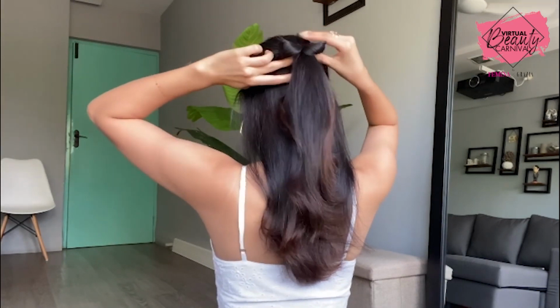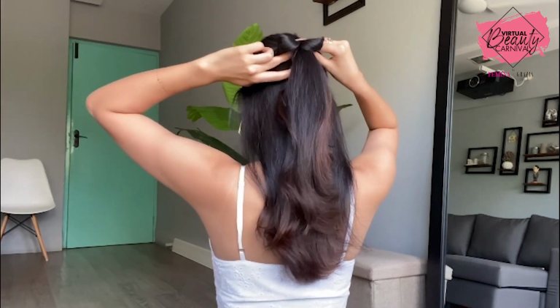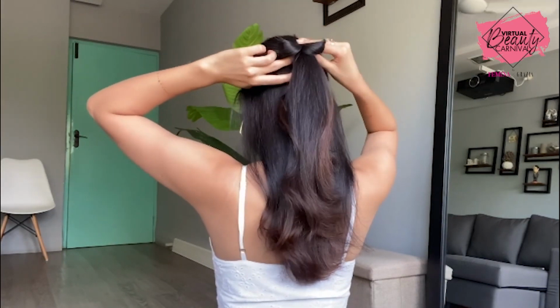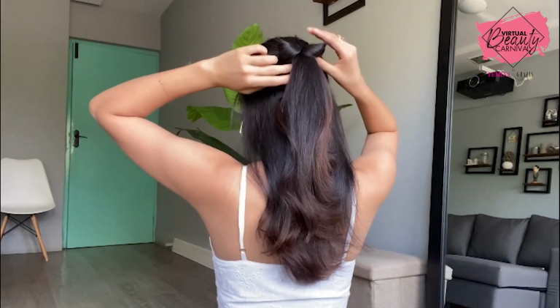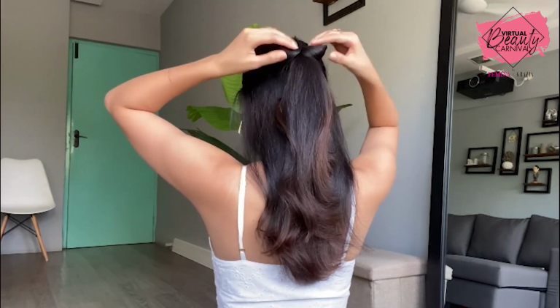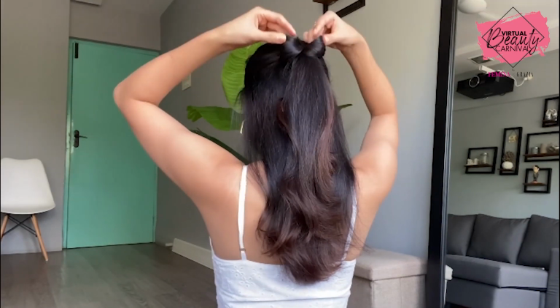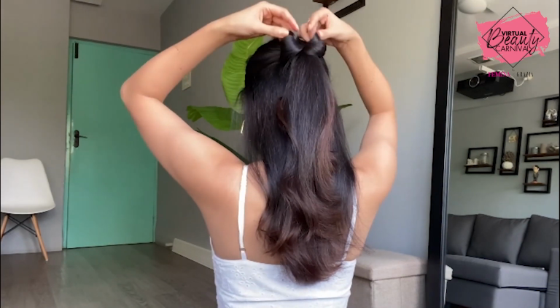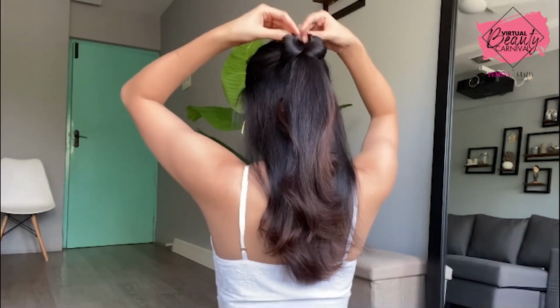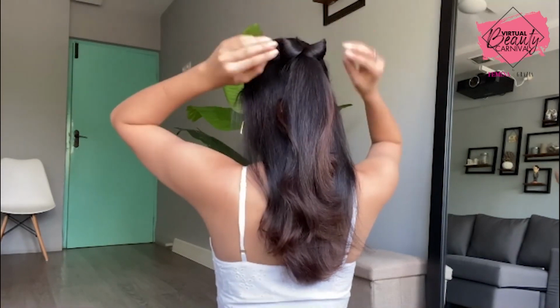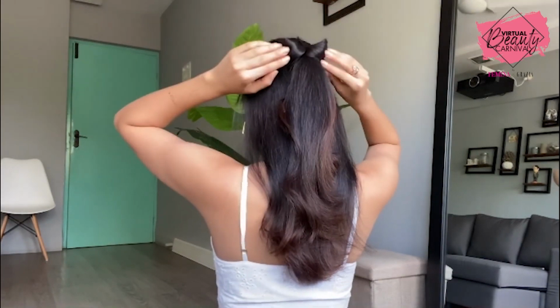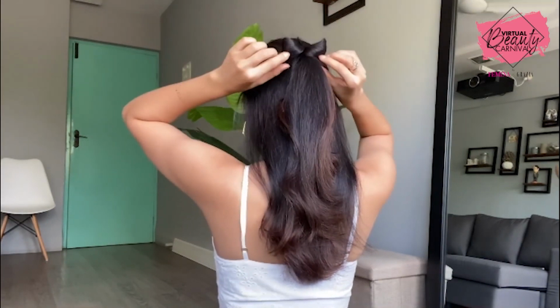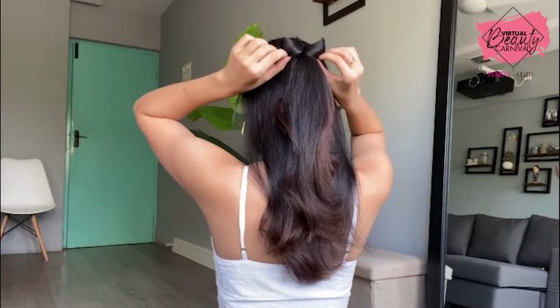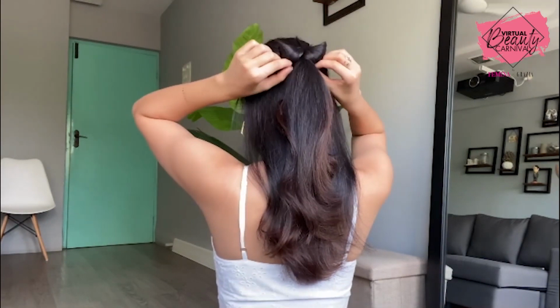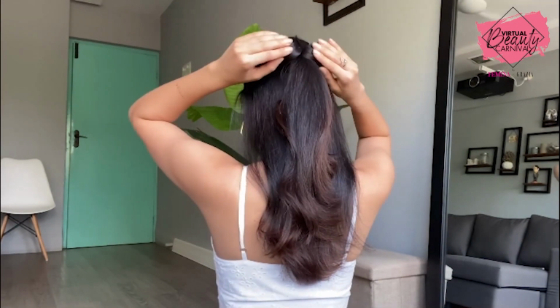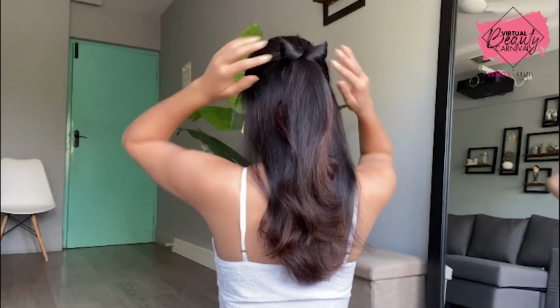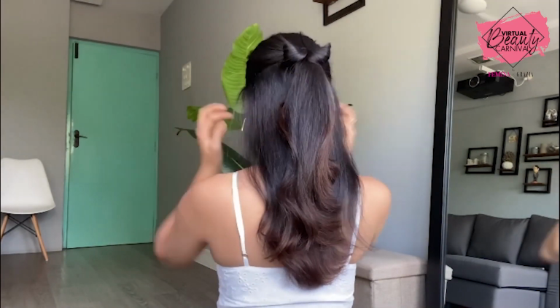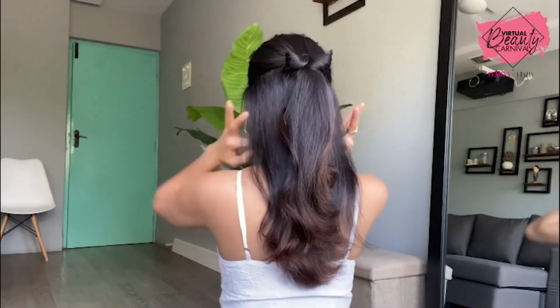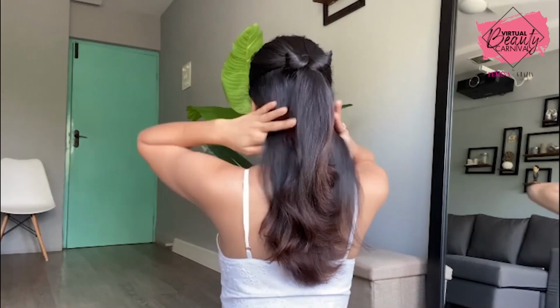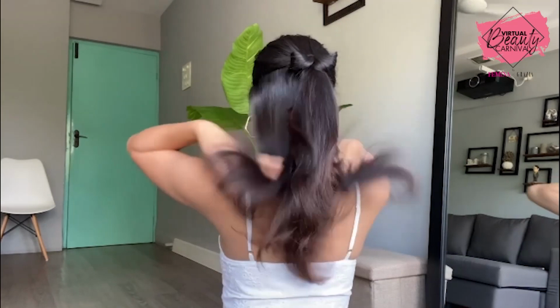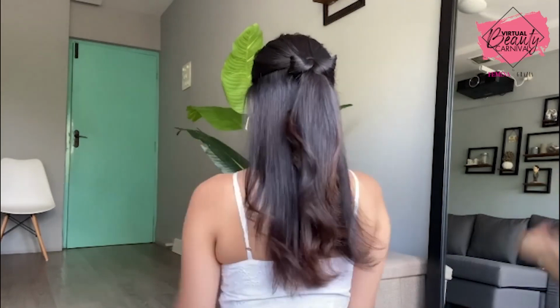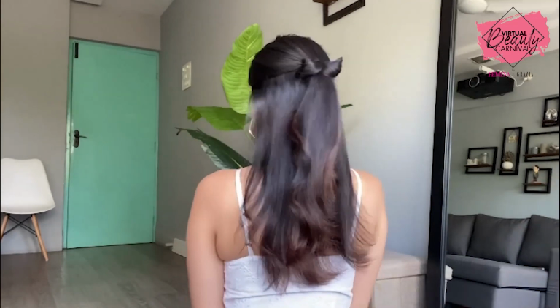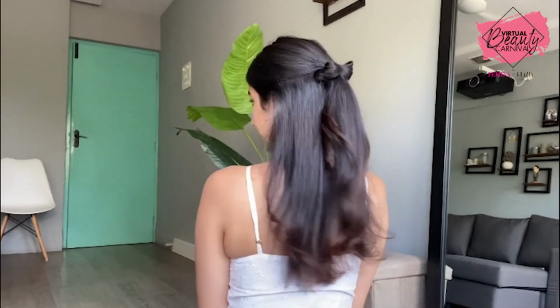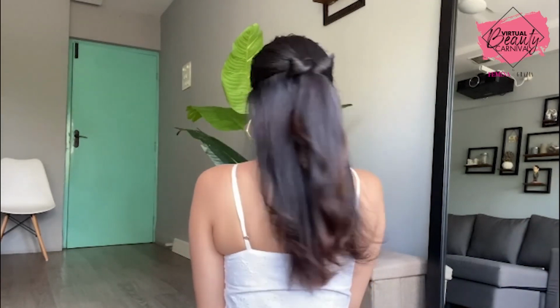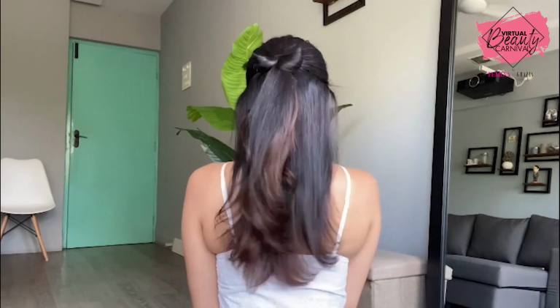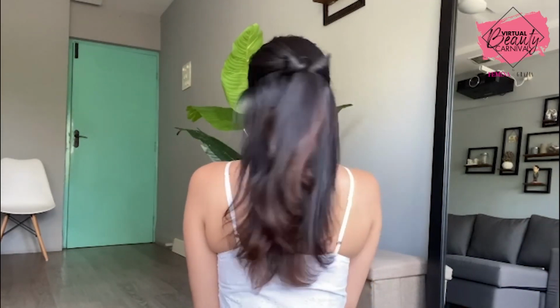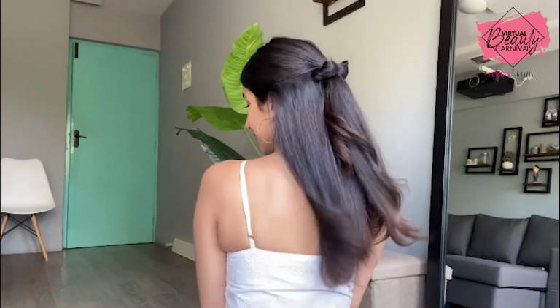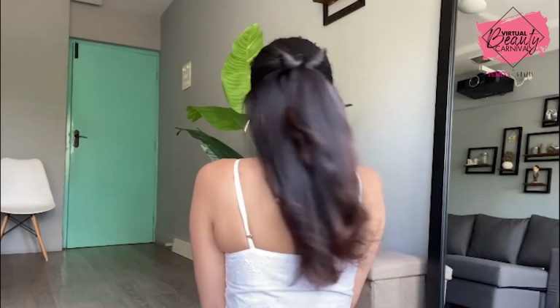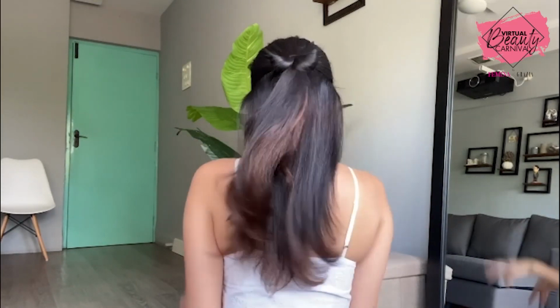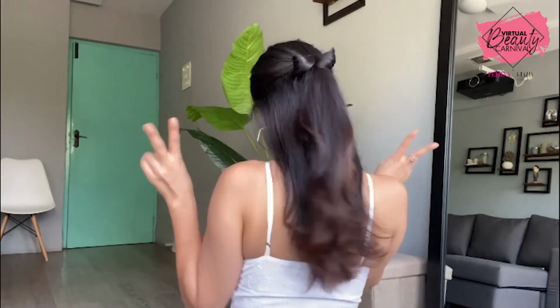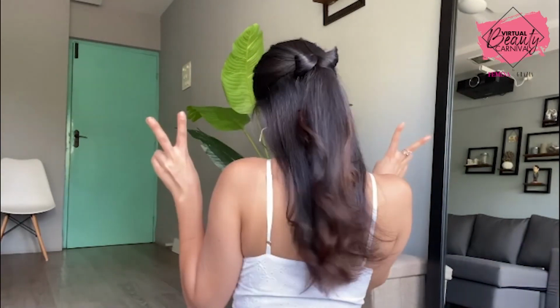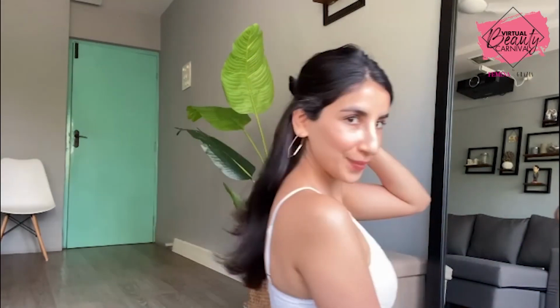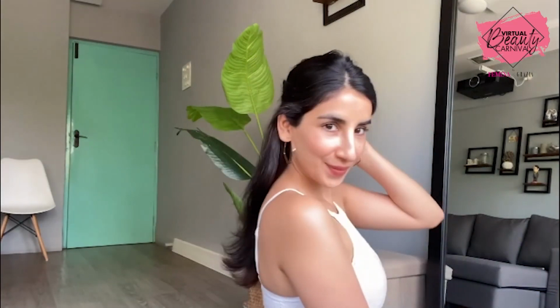All you need to do in the end is just secure it with a bobby pin and here you have it.